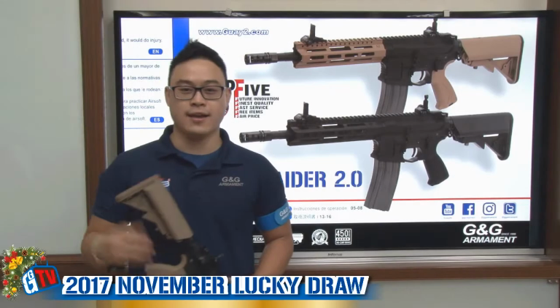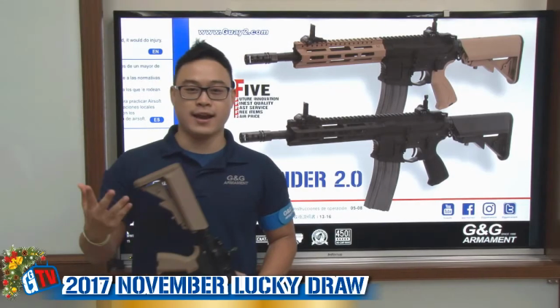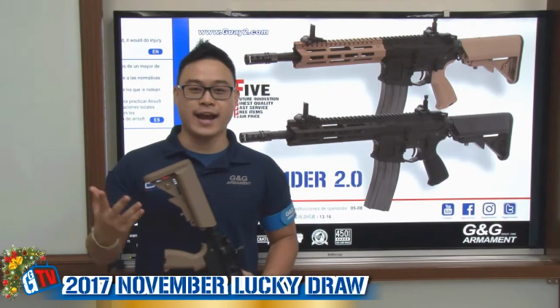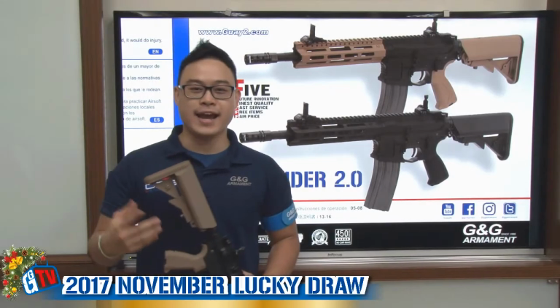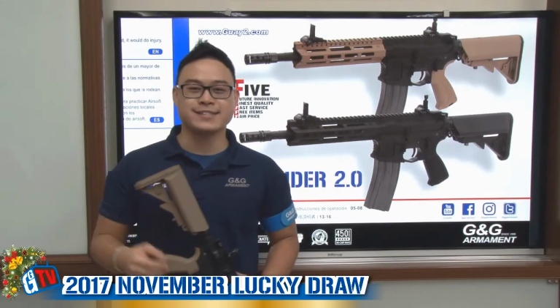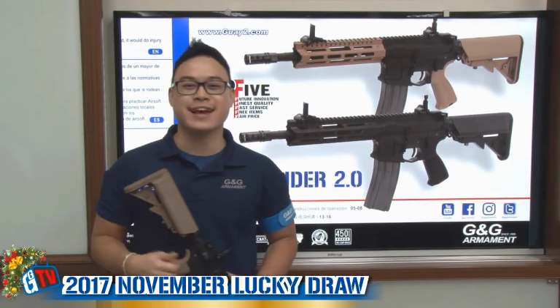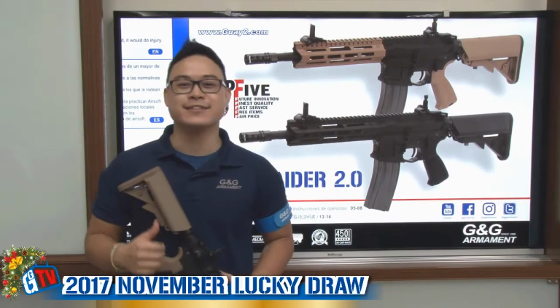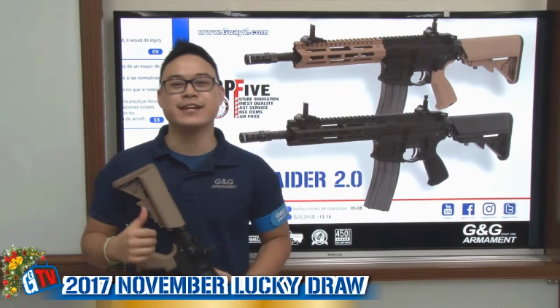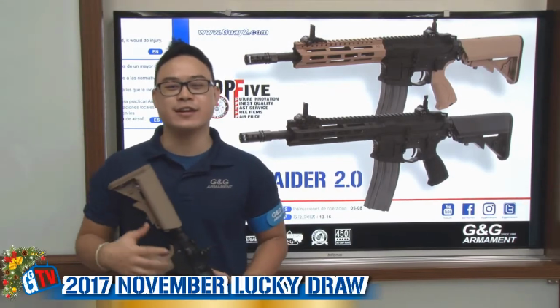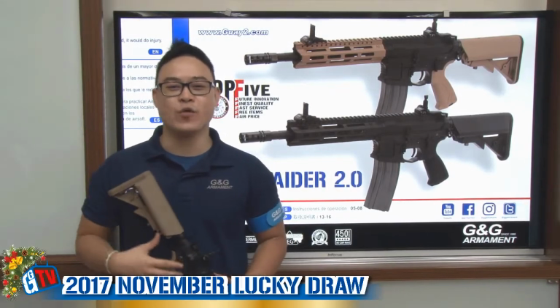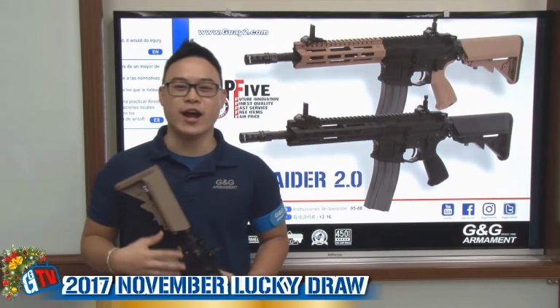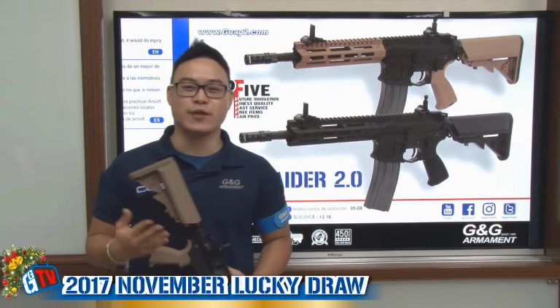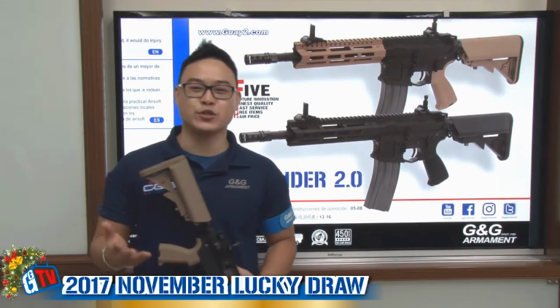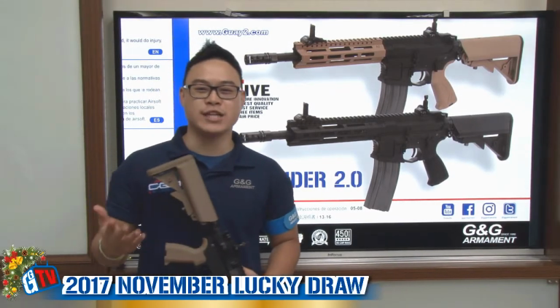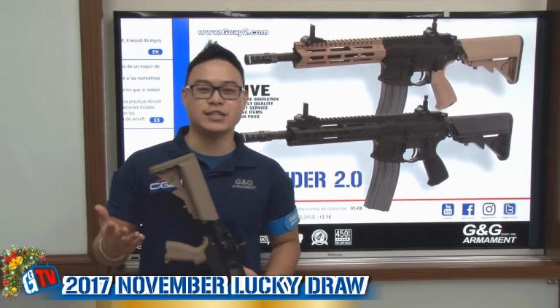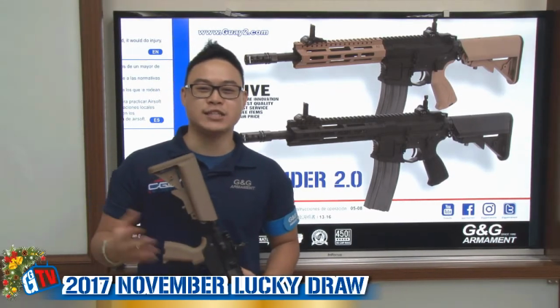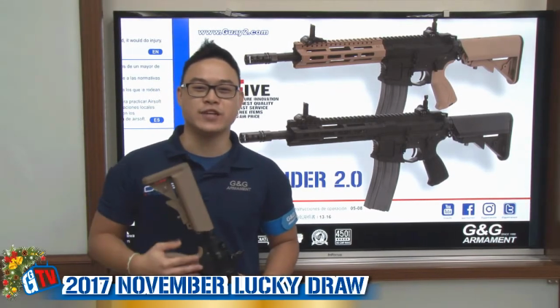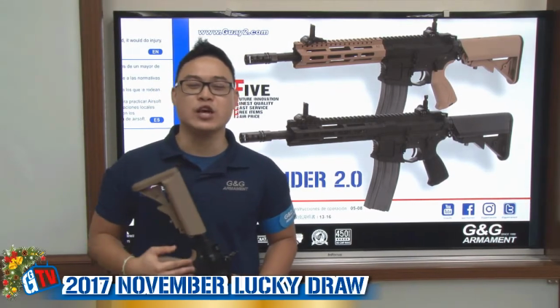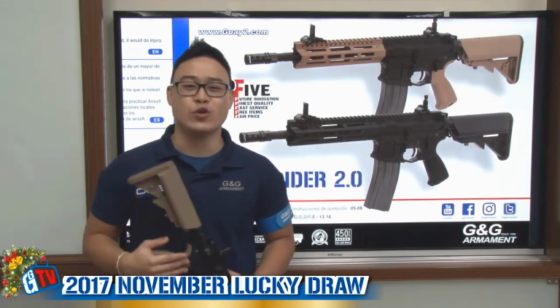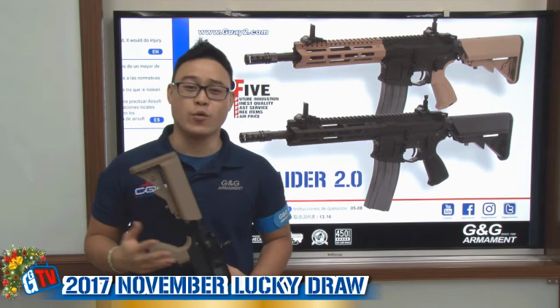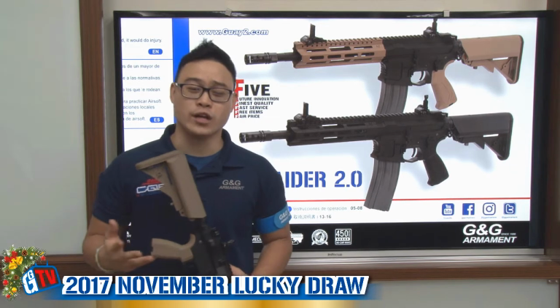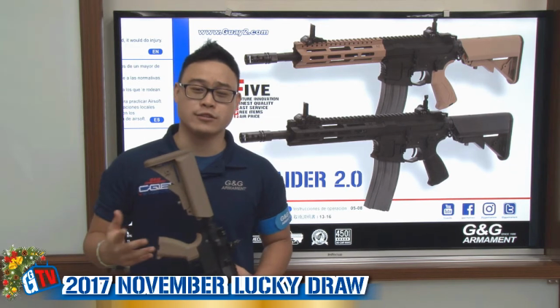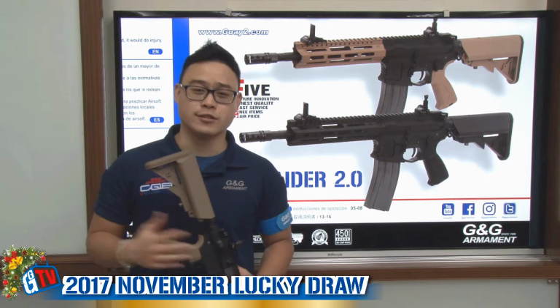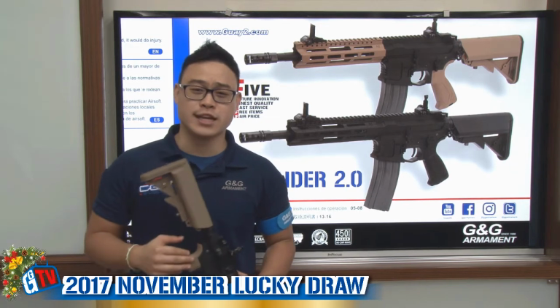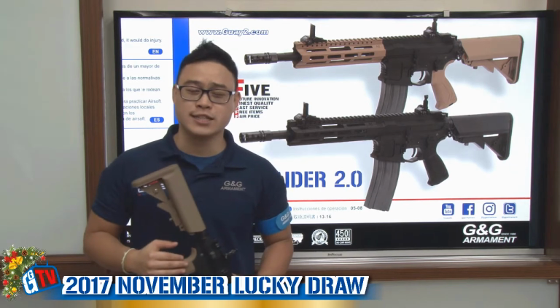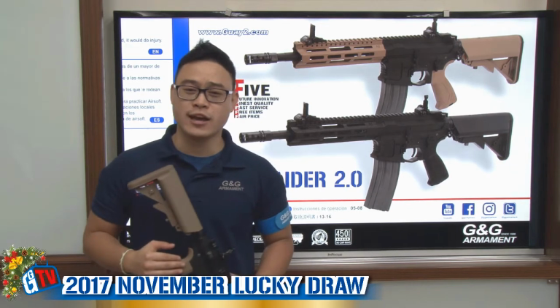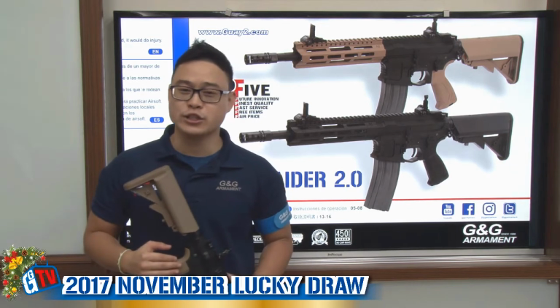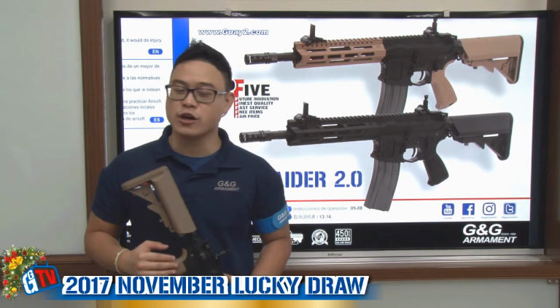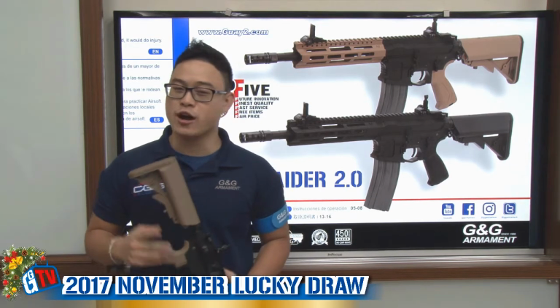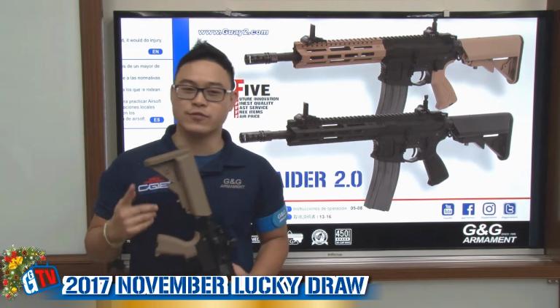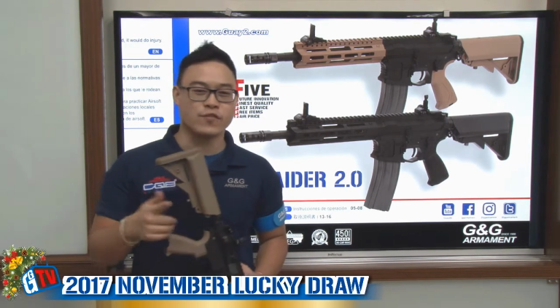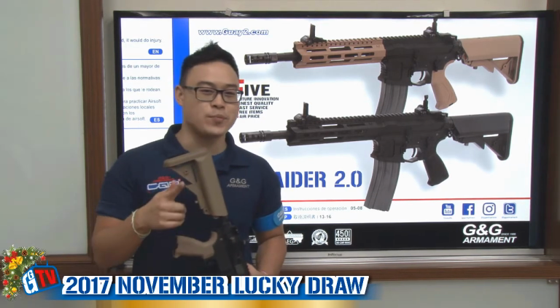Hi guys, Anthony here. Welcome to G&G TV. You are watching the G&G Lucky Draw of November.